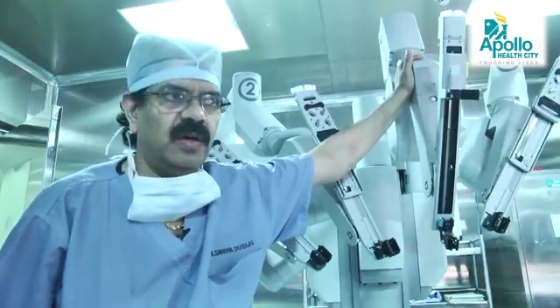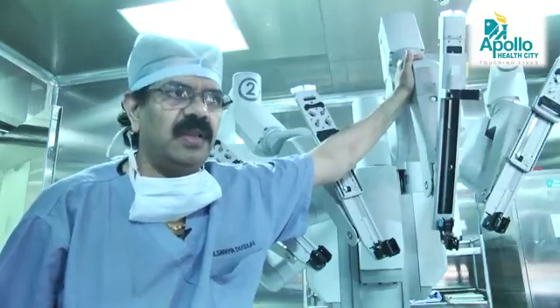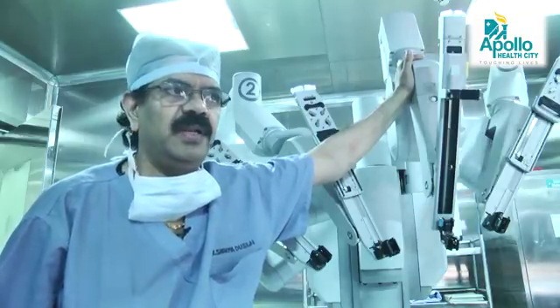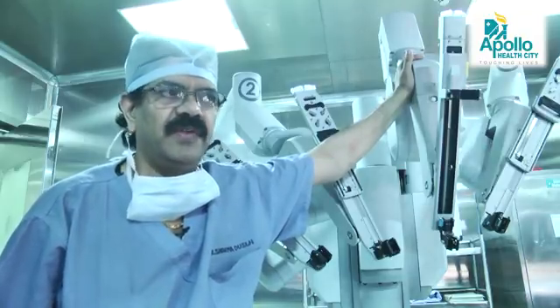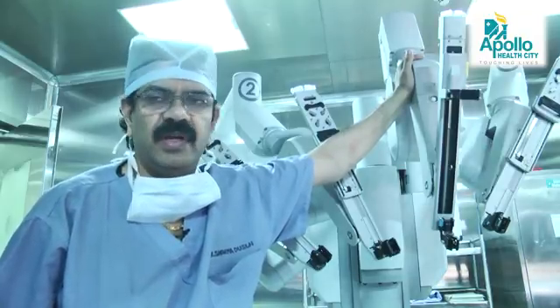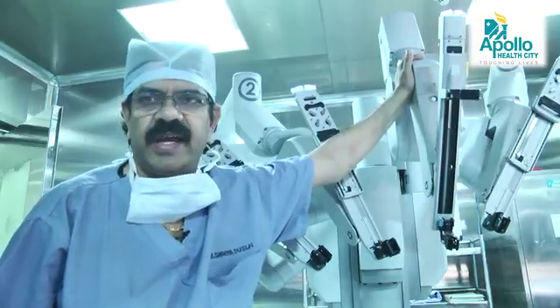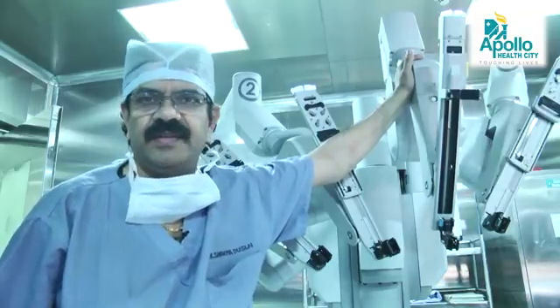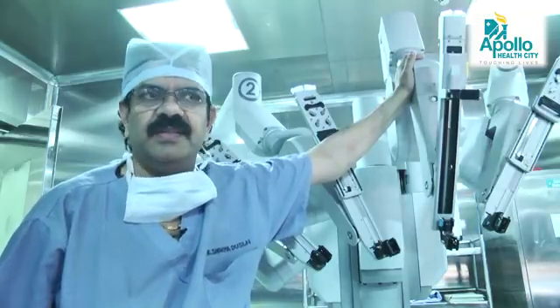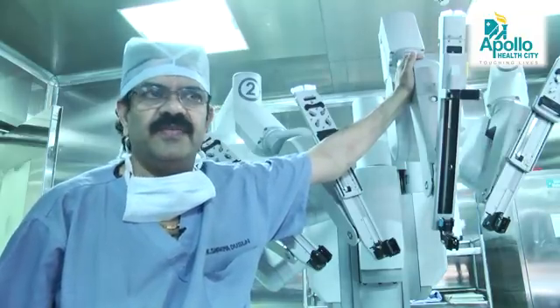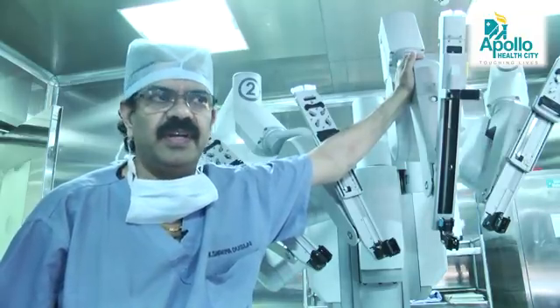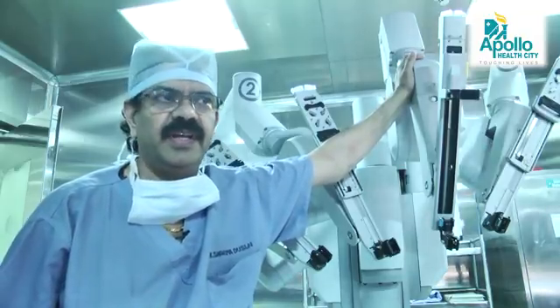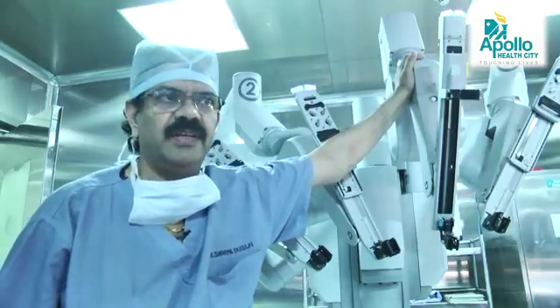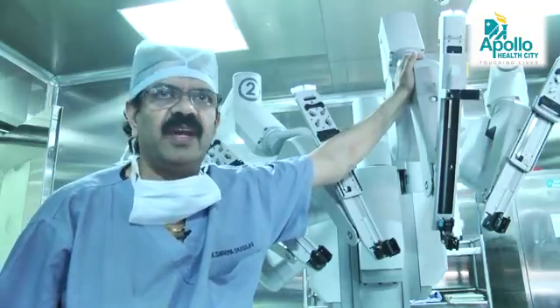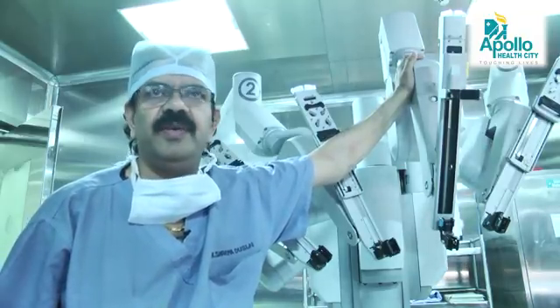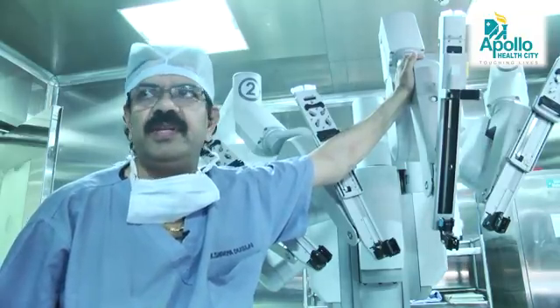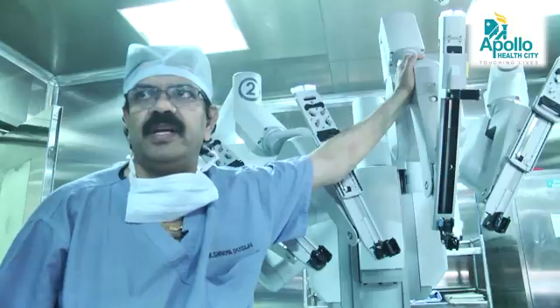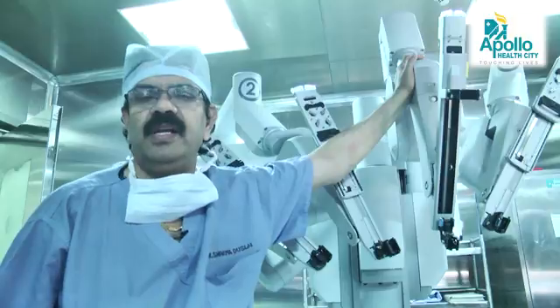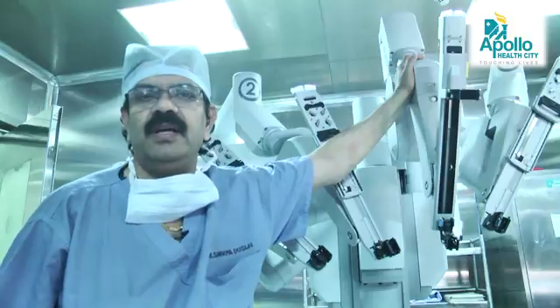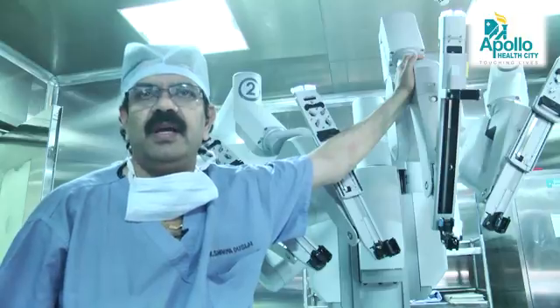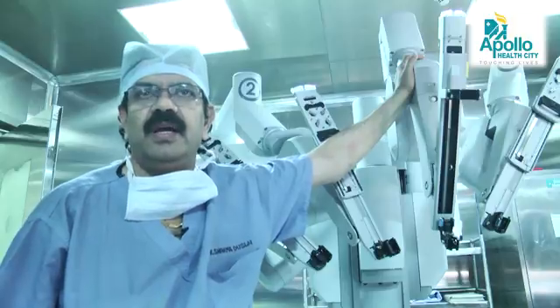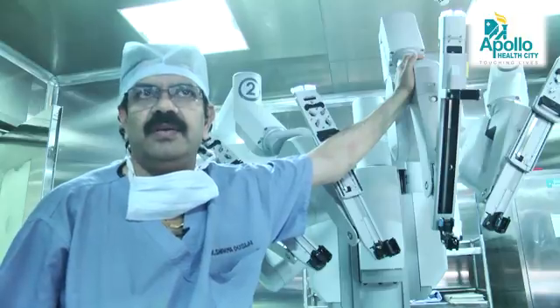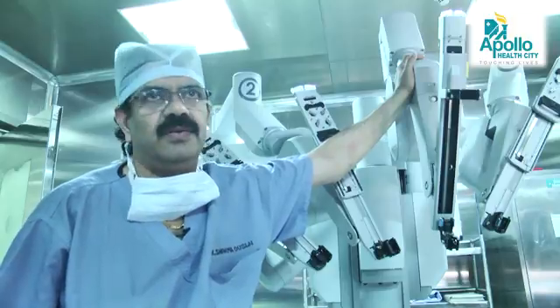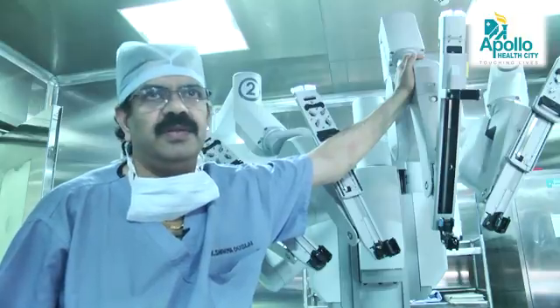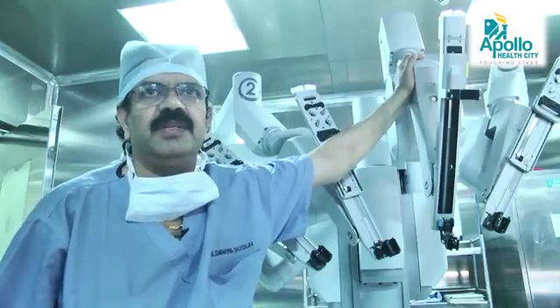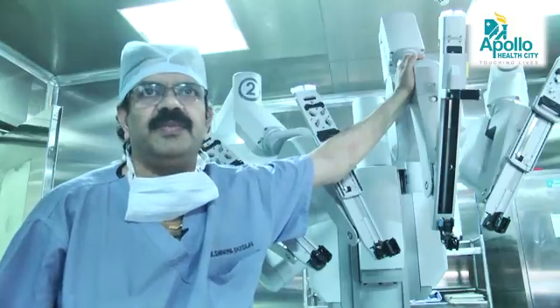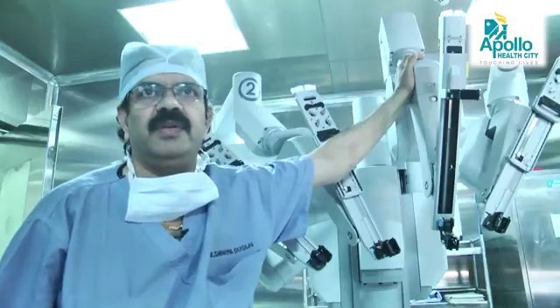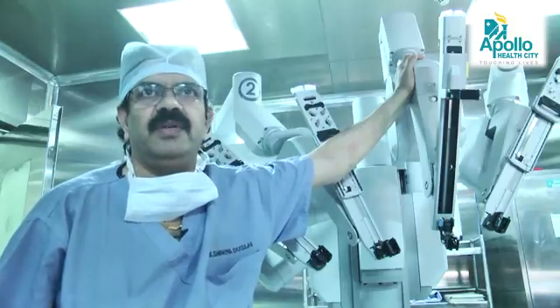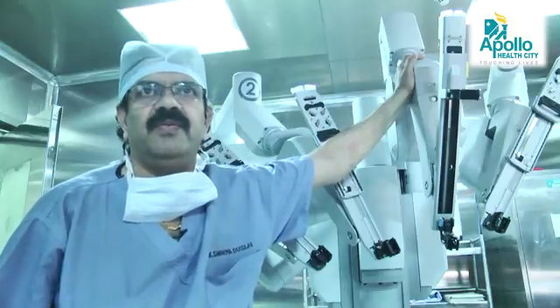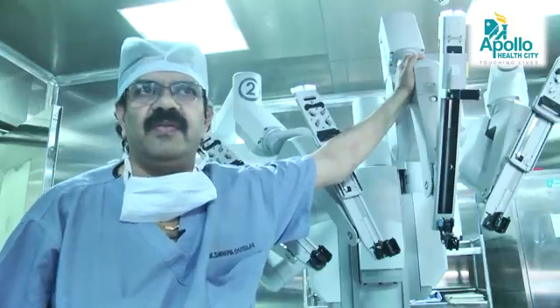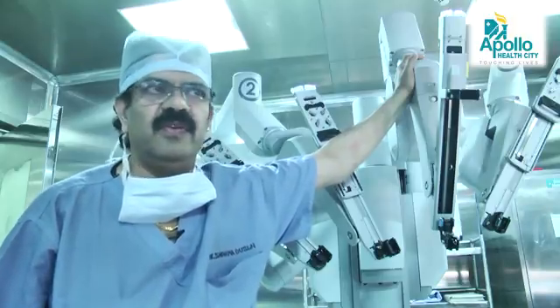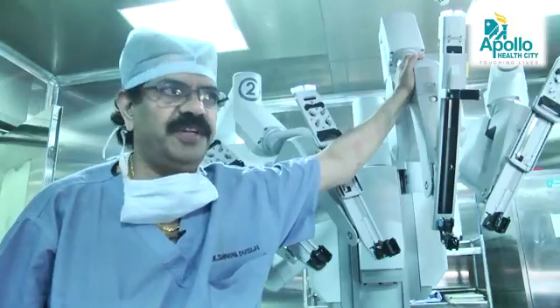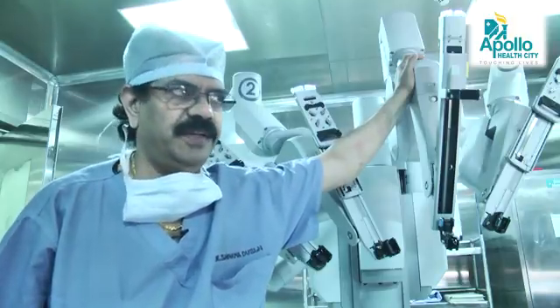All the difficult tasks and difficult areas are handled by this system. It is absolutely a wonderful machine.